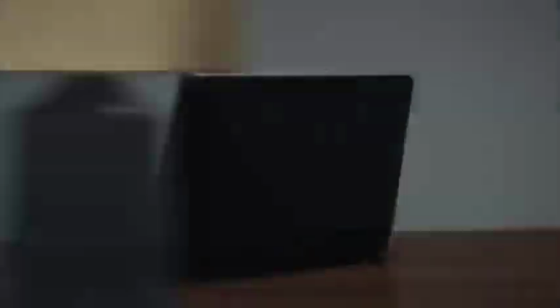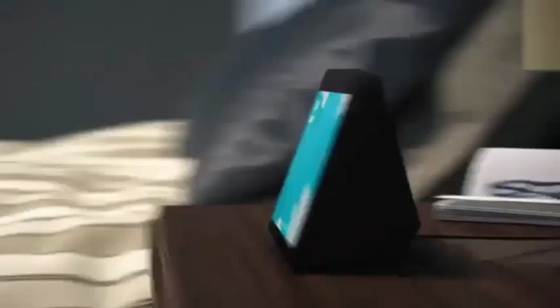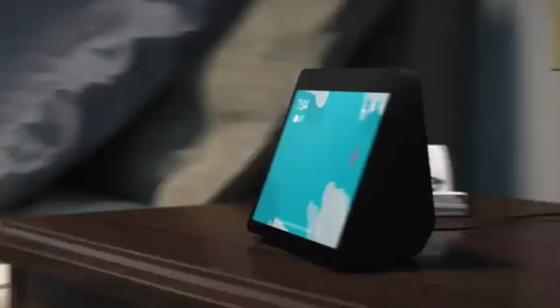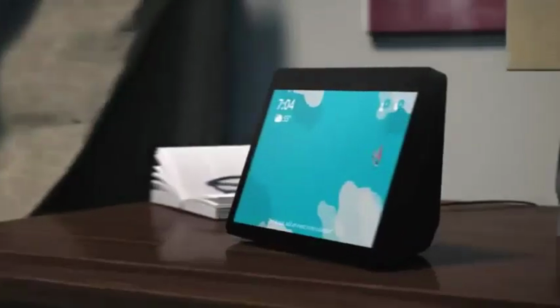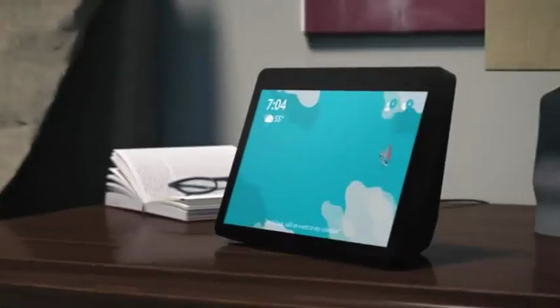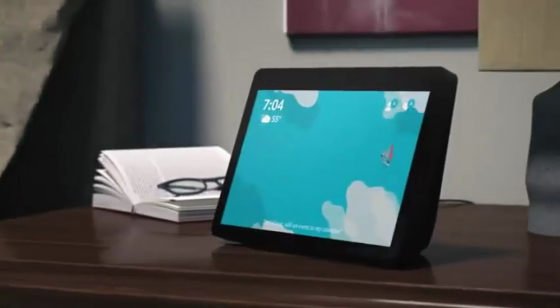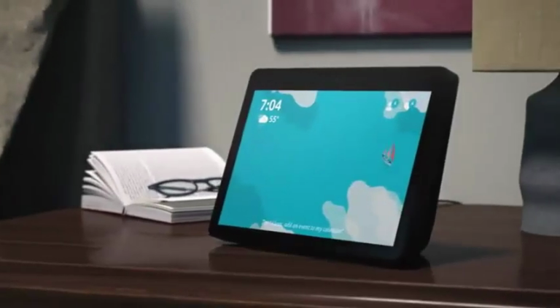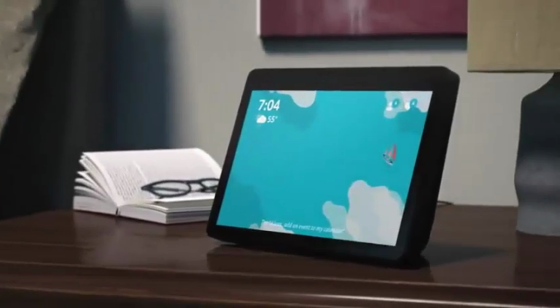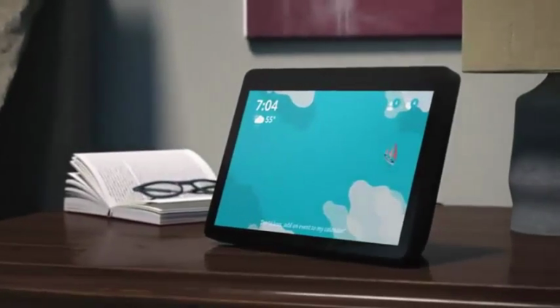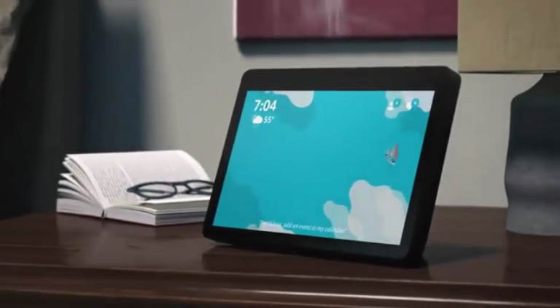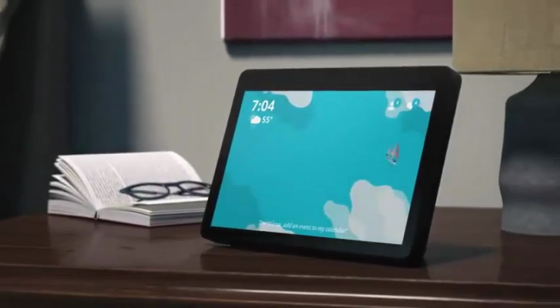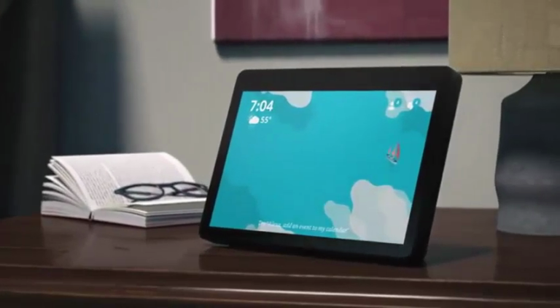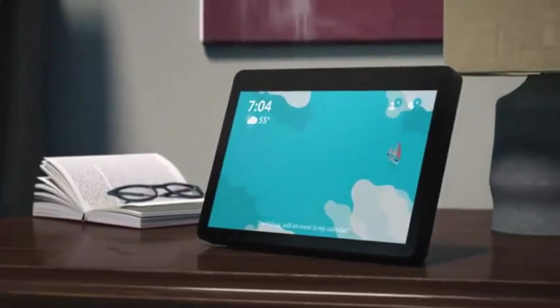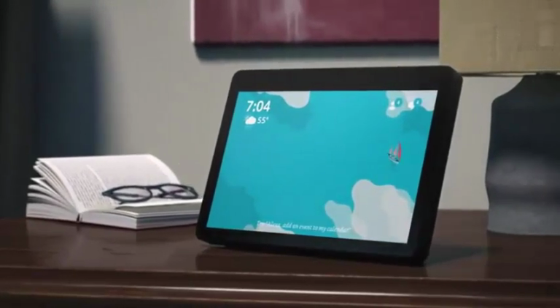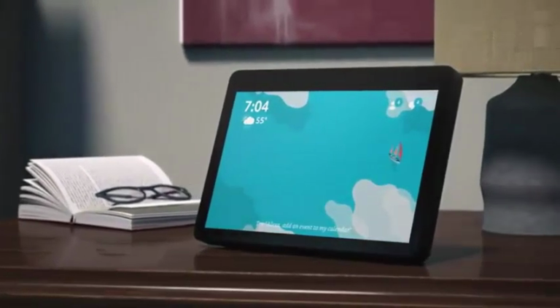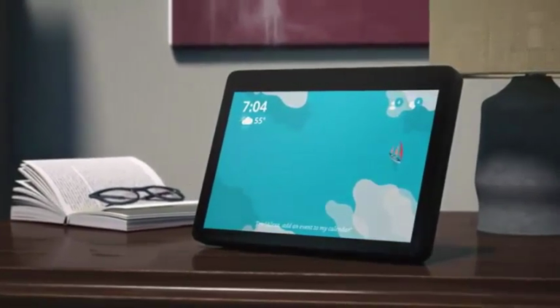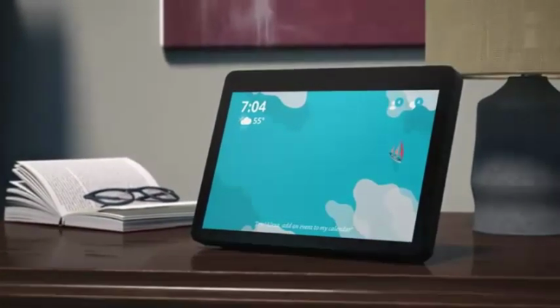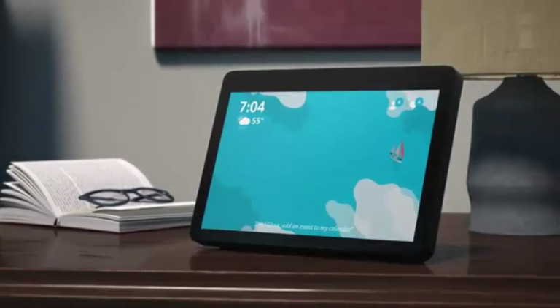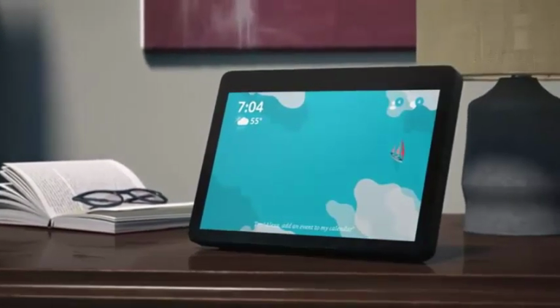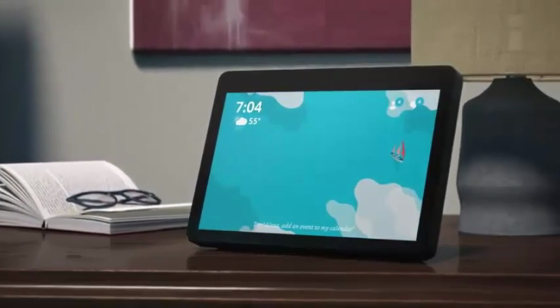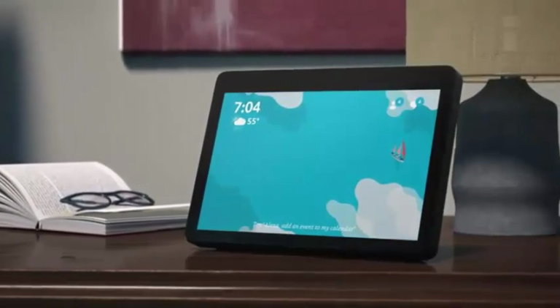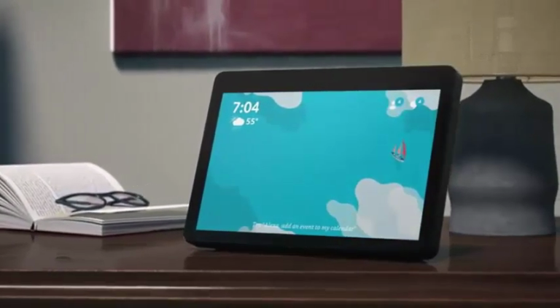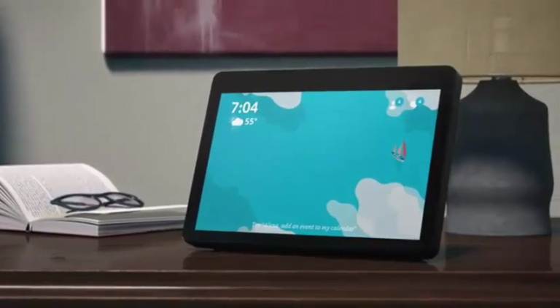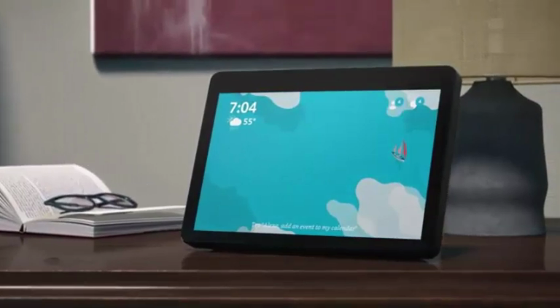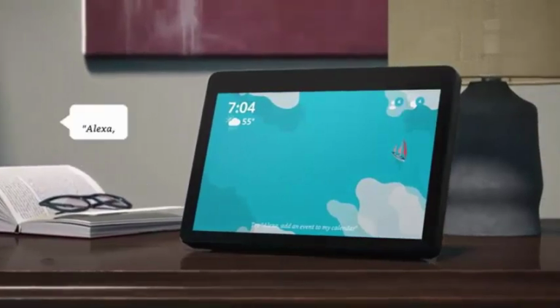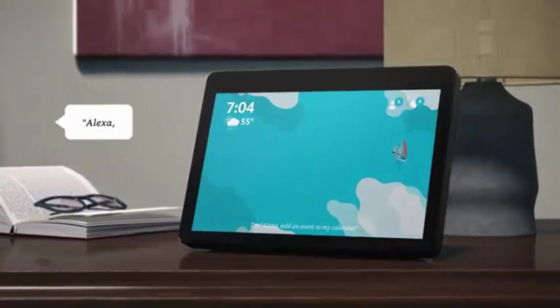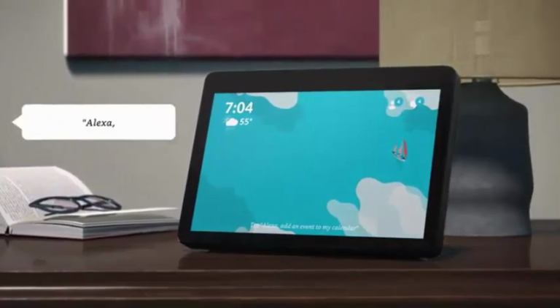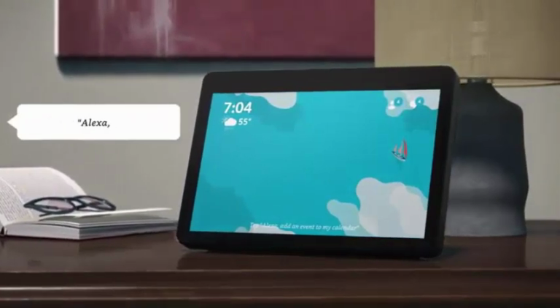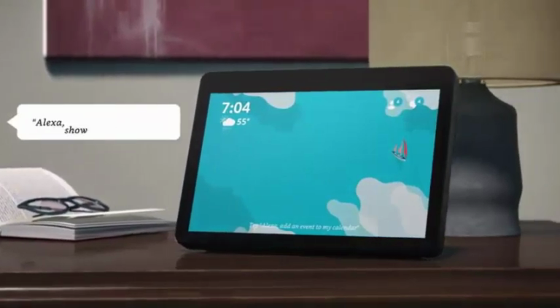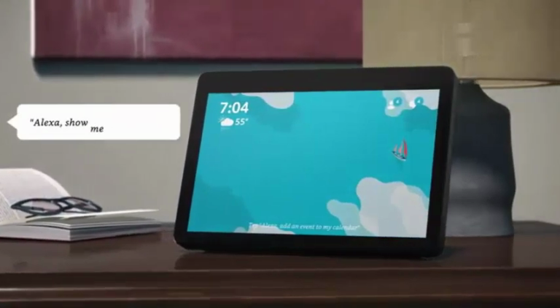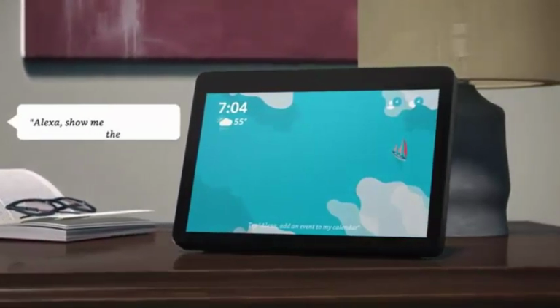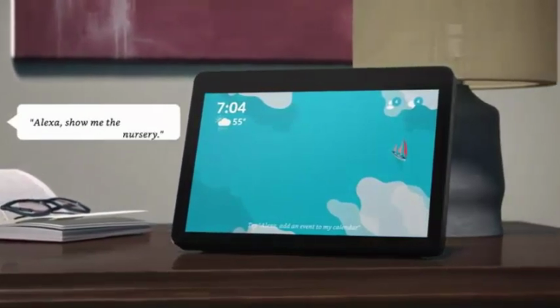Alexa can also see who's at the front door, or check in on your little human. Alexa, show me the nursery.